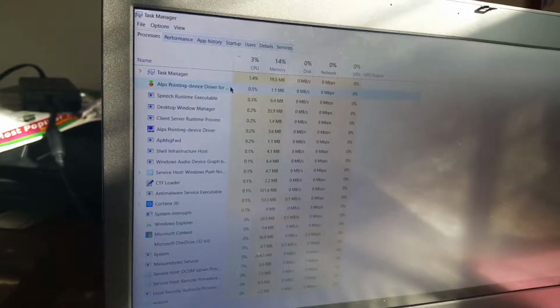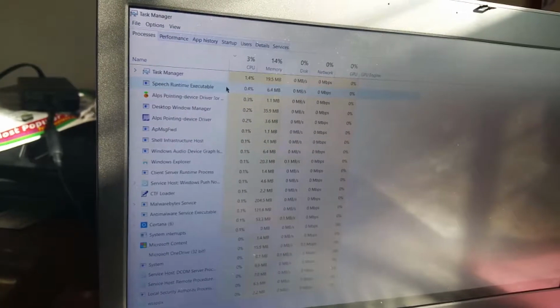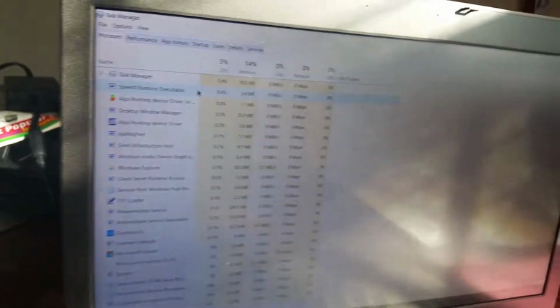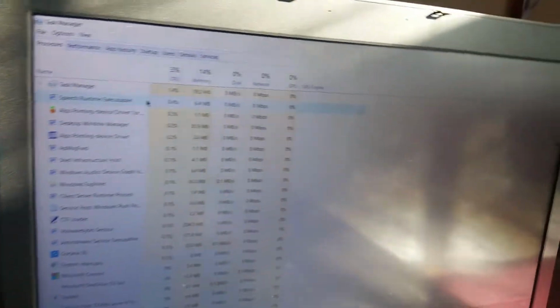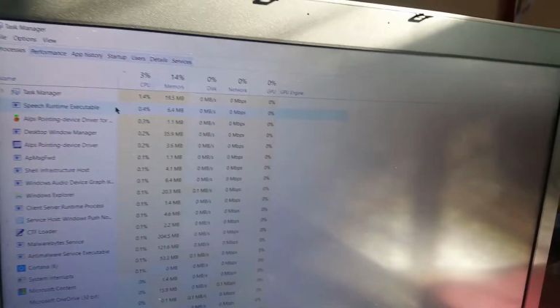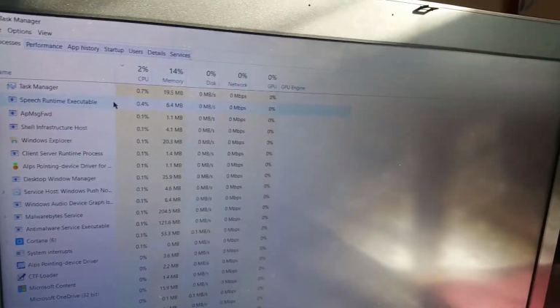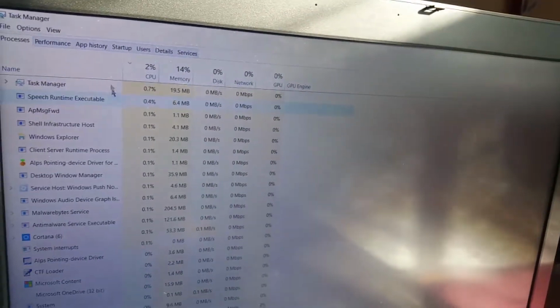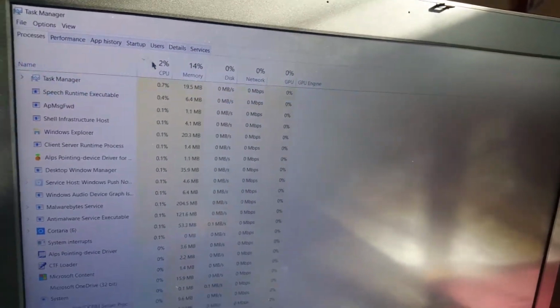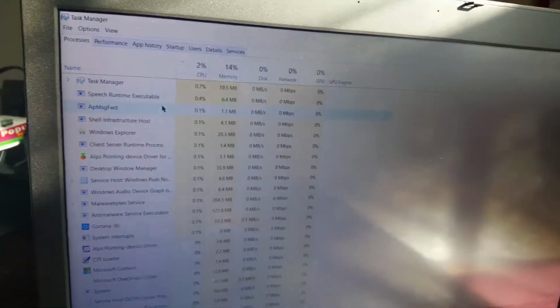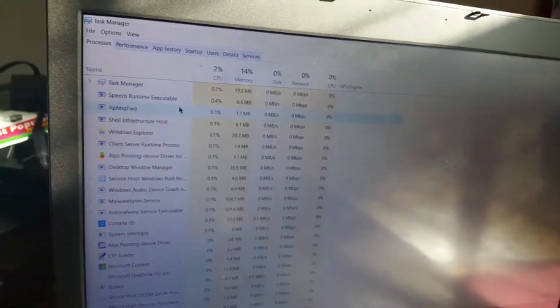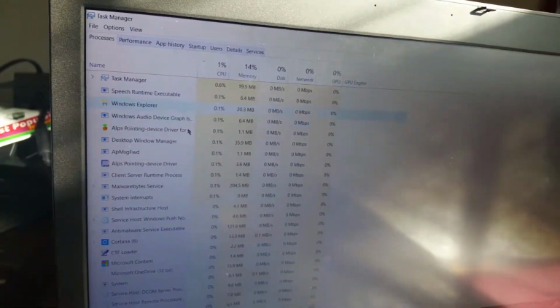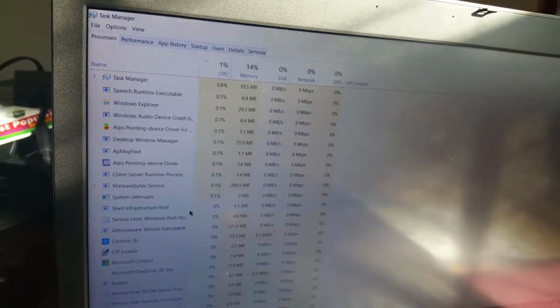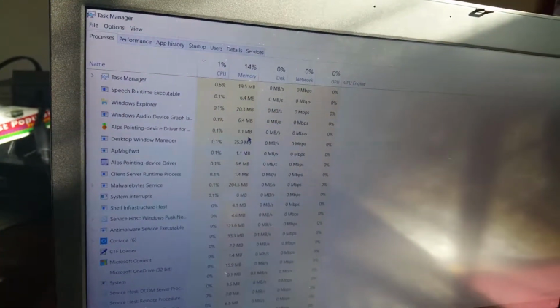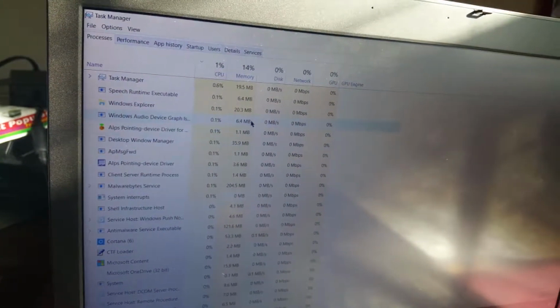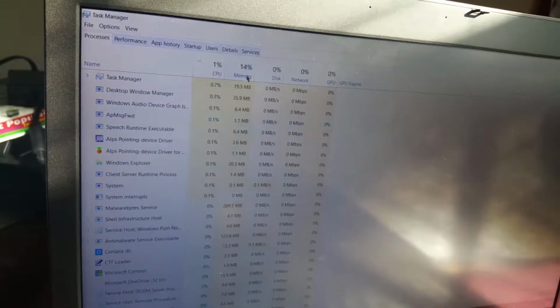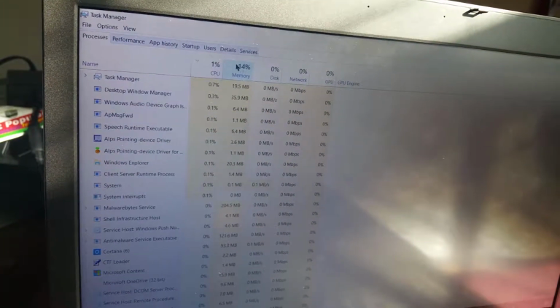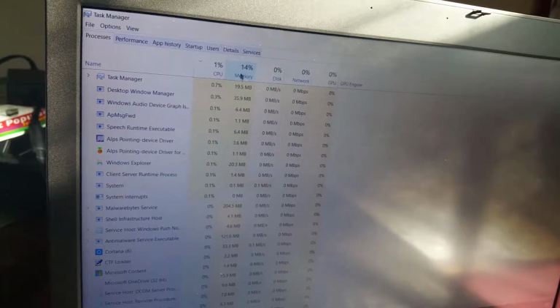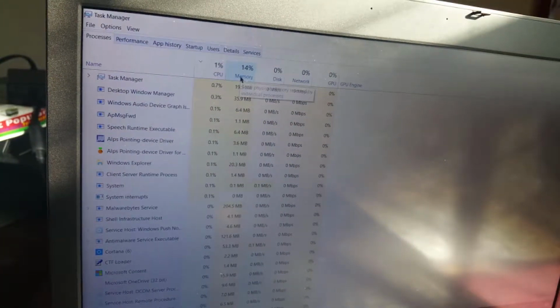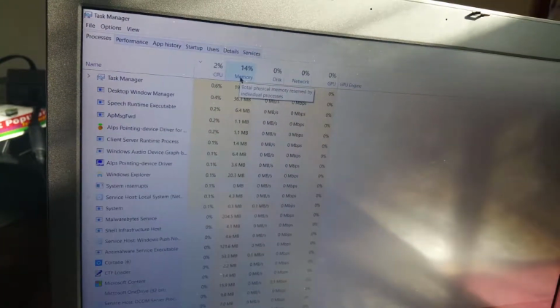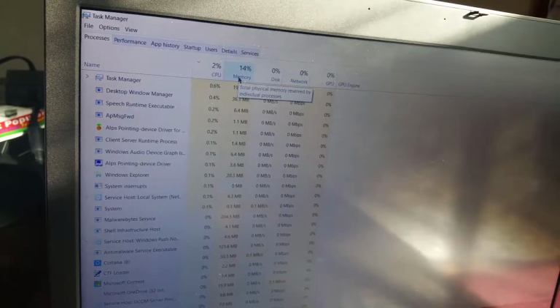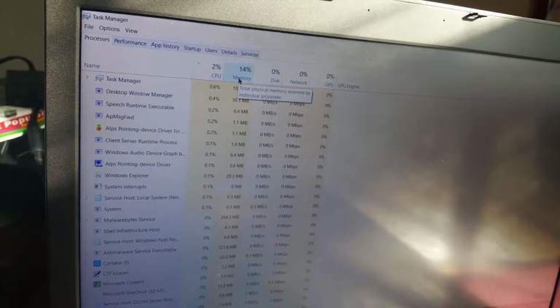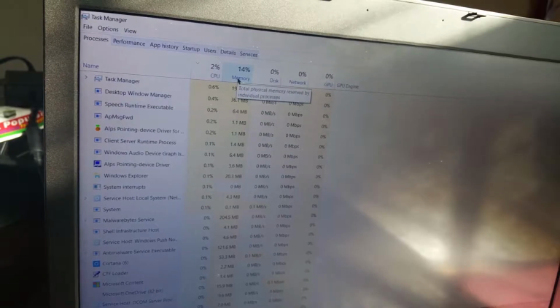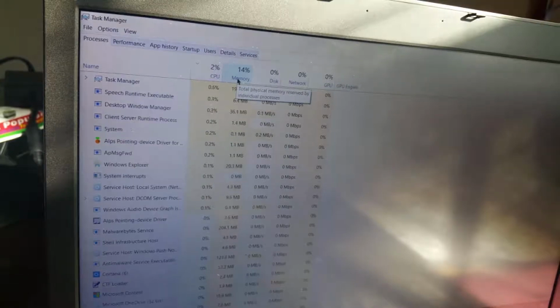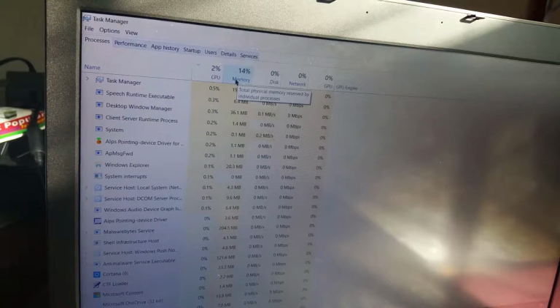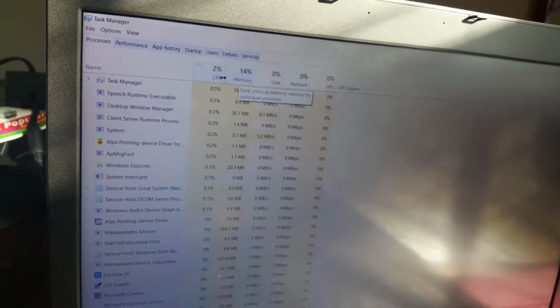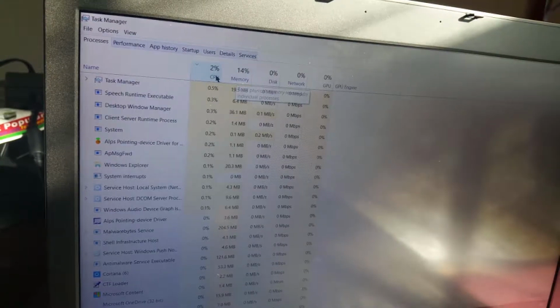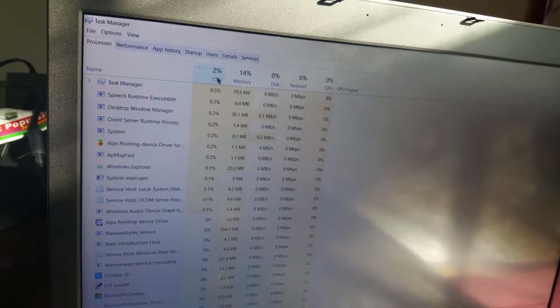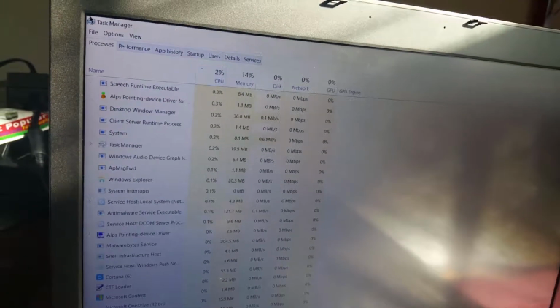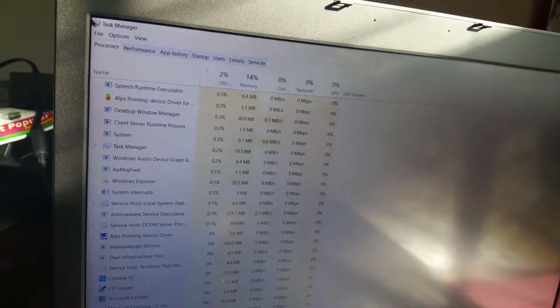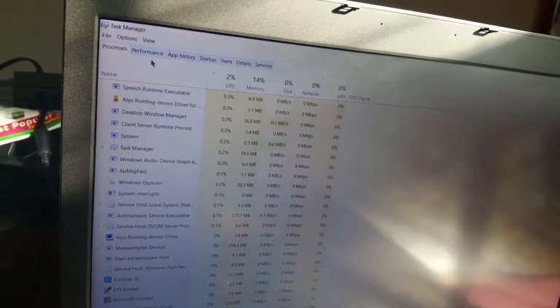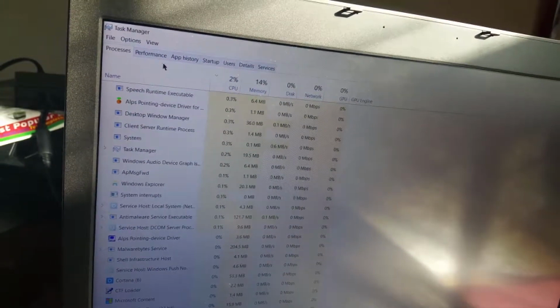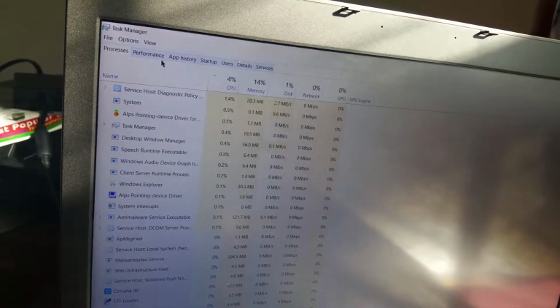As you can see, all these things running in the background are only using 14% of memory and 2% of the CPU.